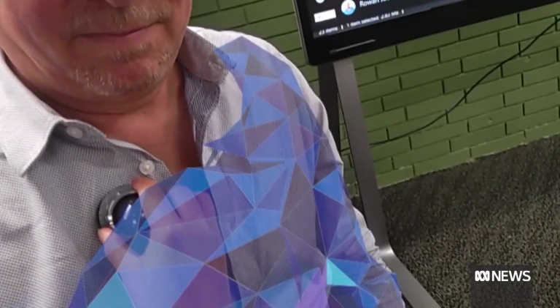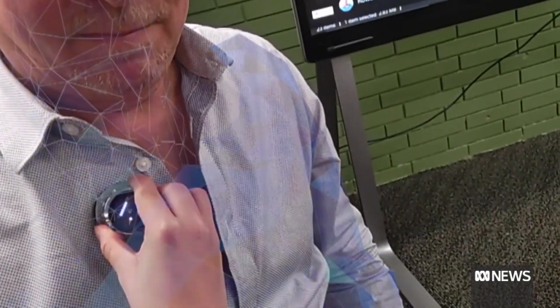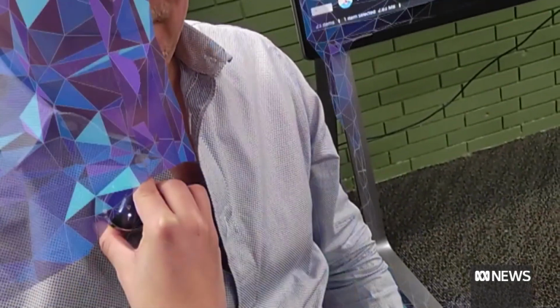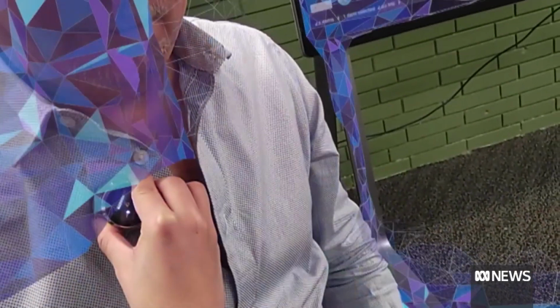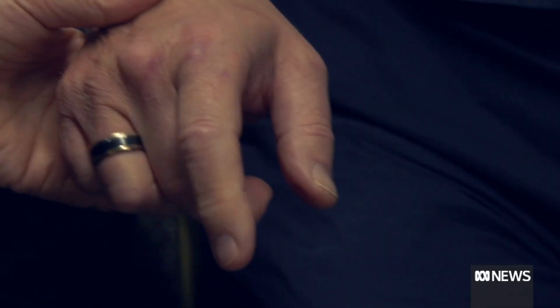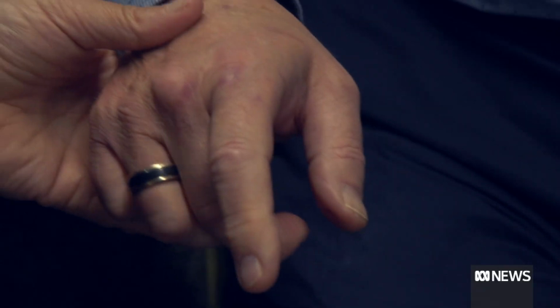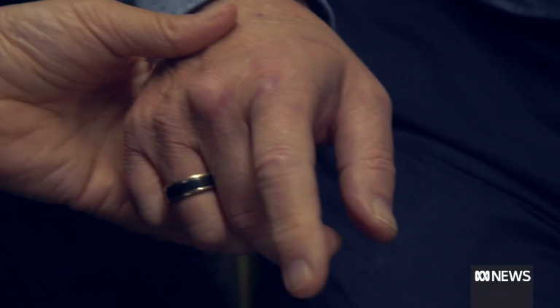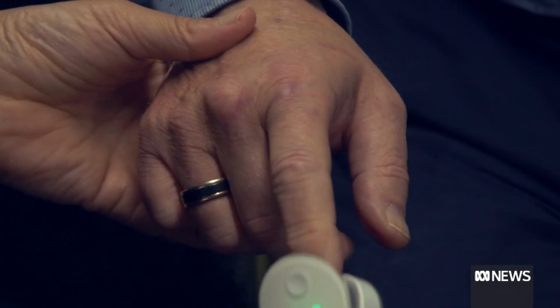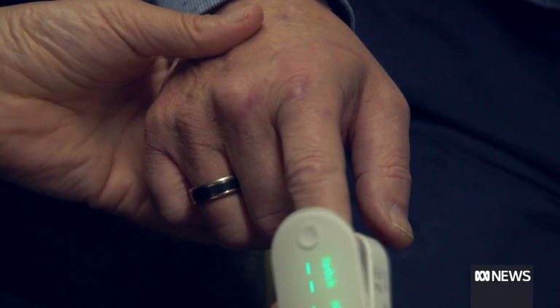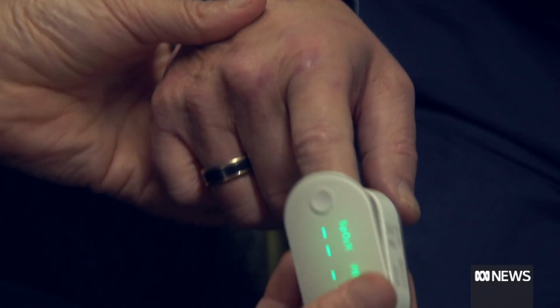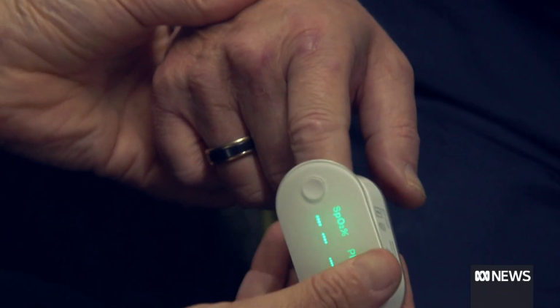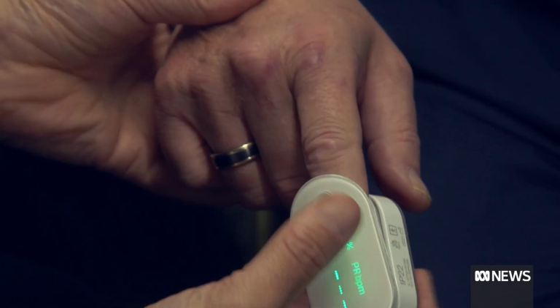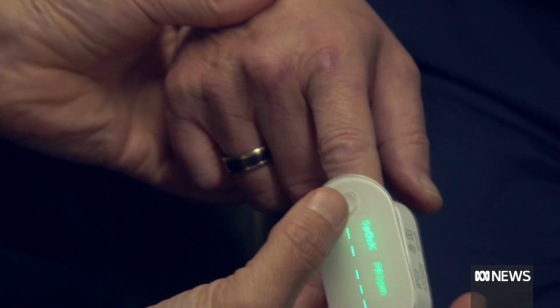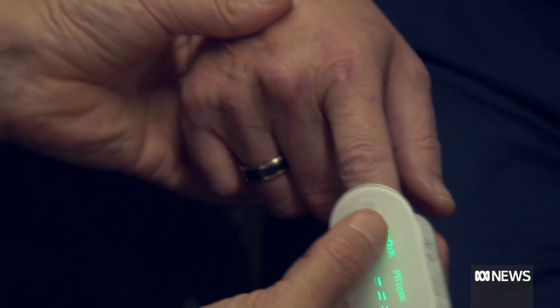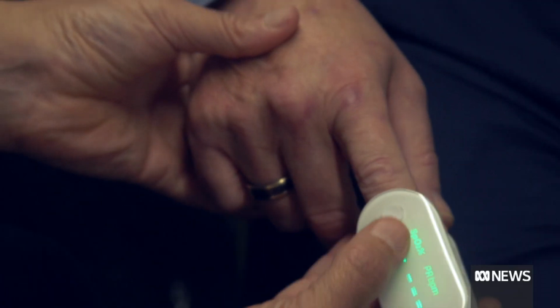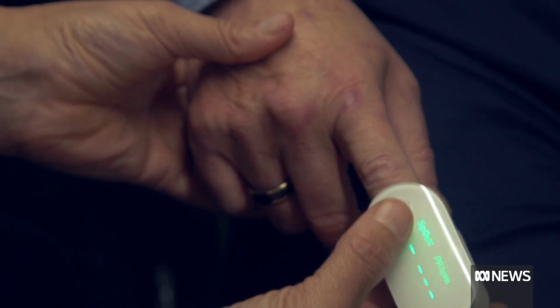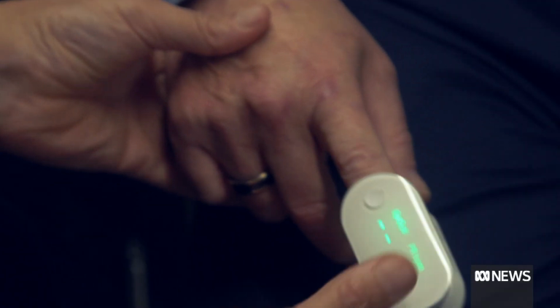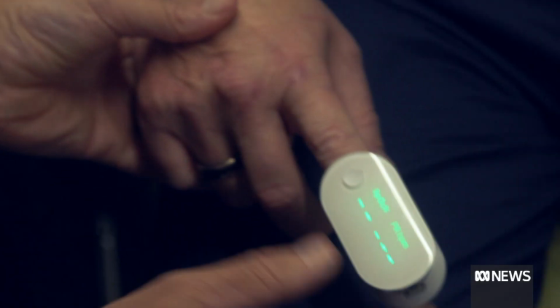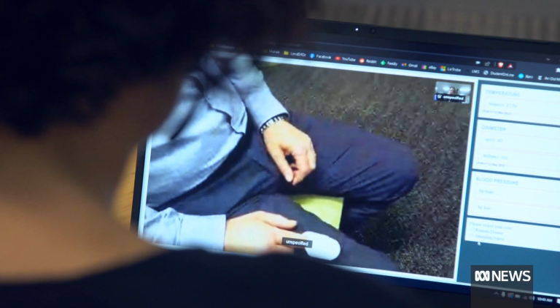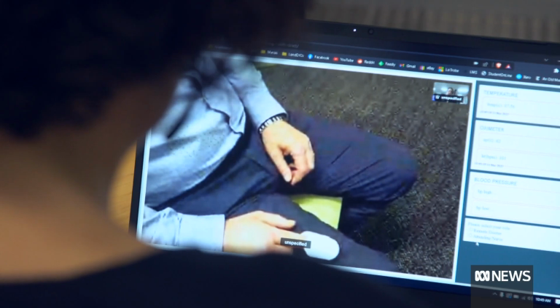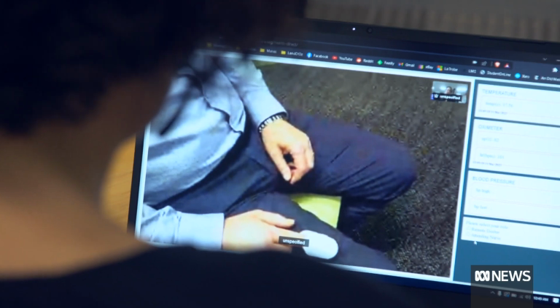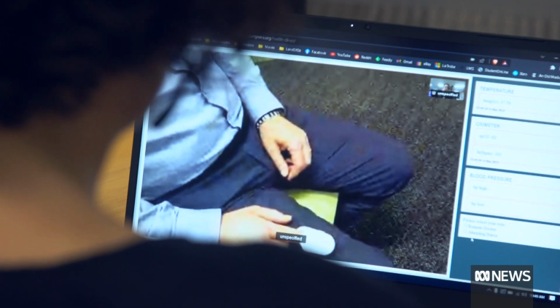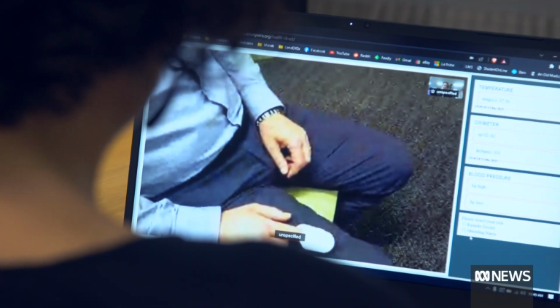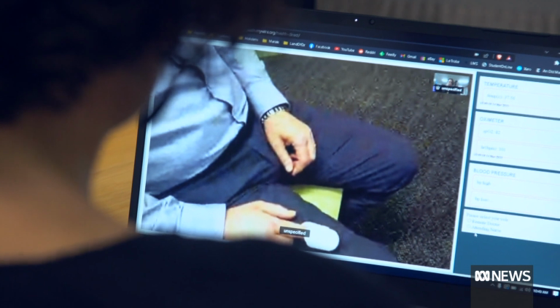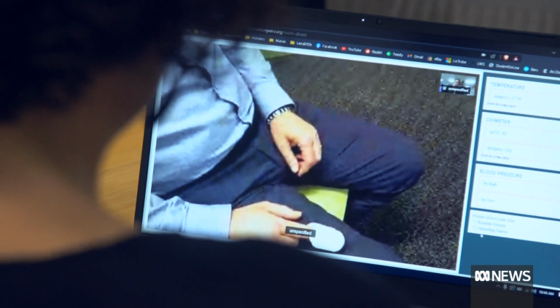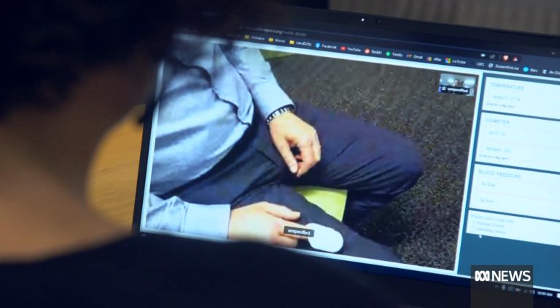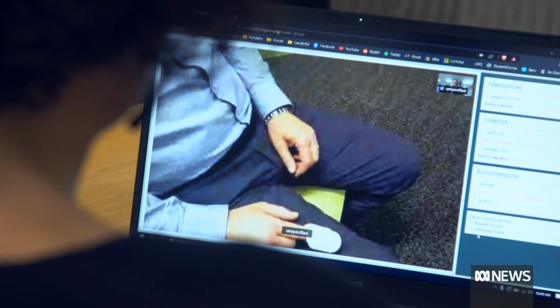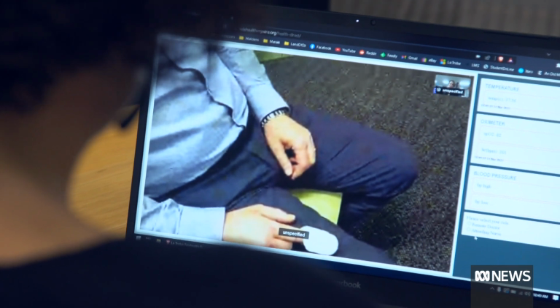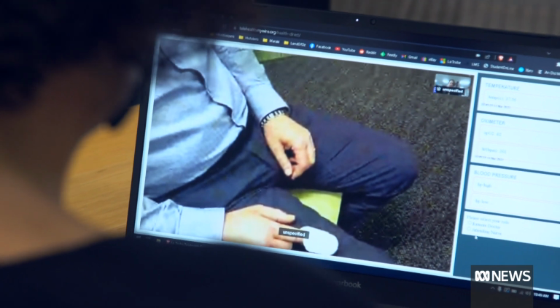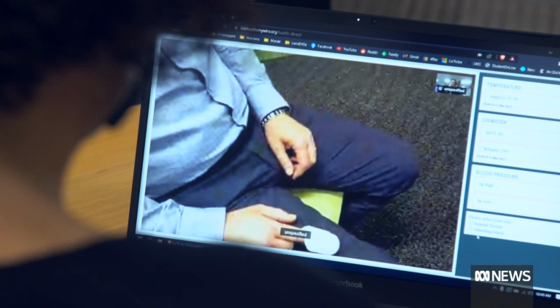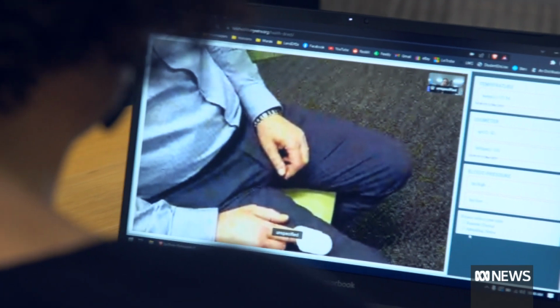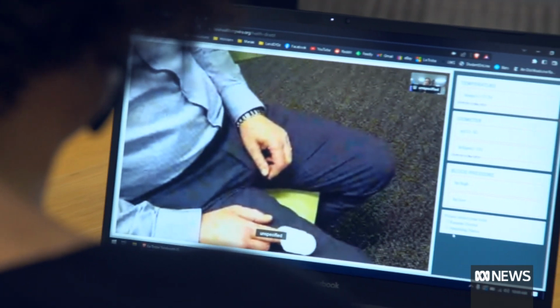Okay, Jeff, we're just going to put this on your finger and get a few readings for us. The numbers are coming through great. Thank you.